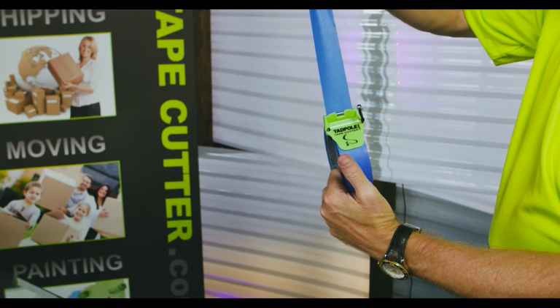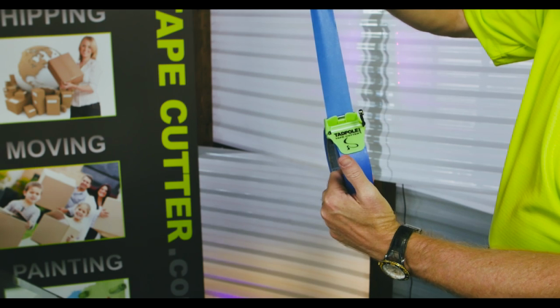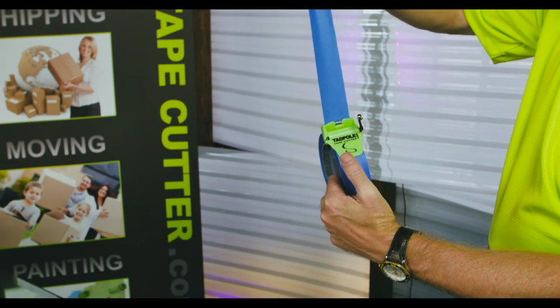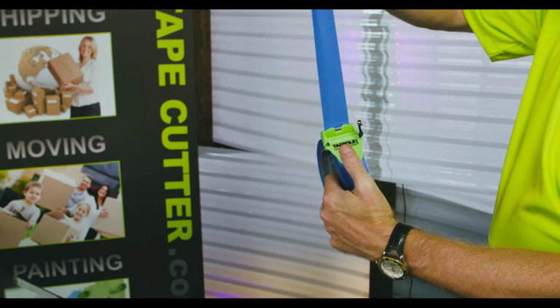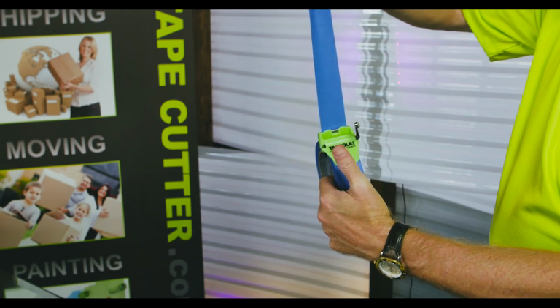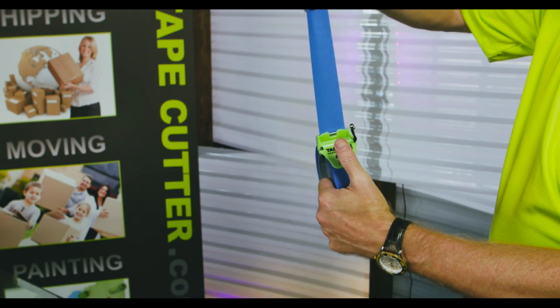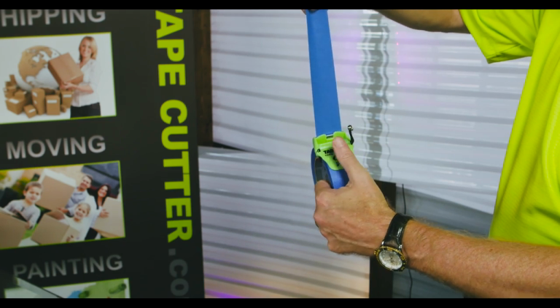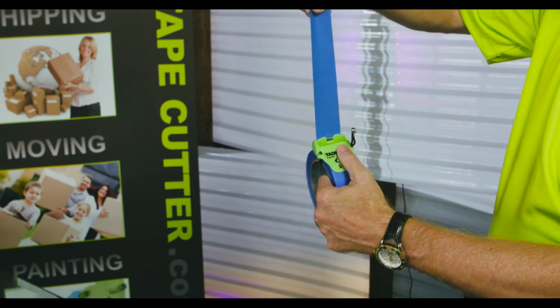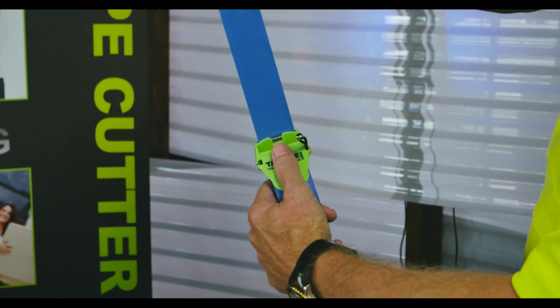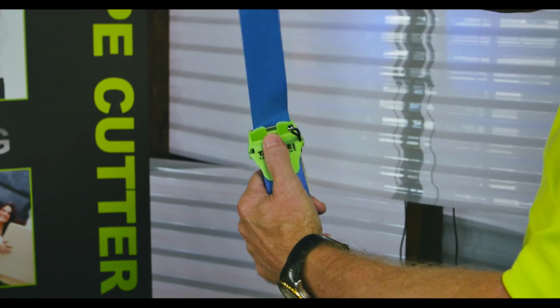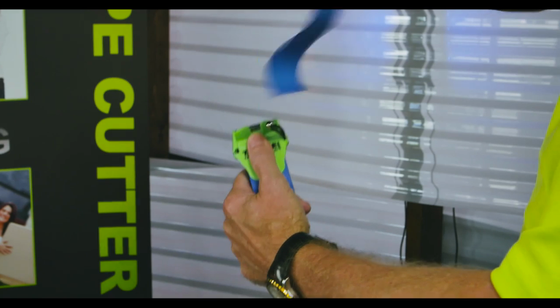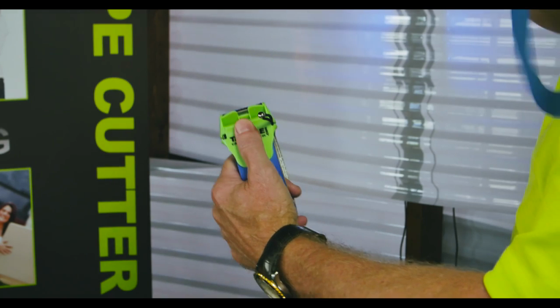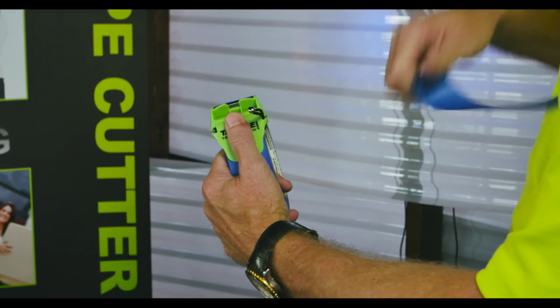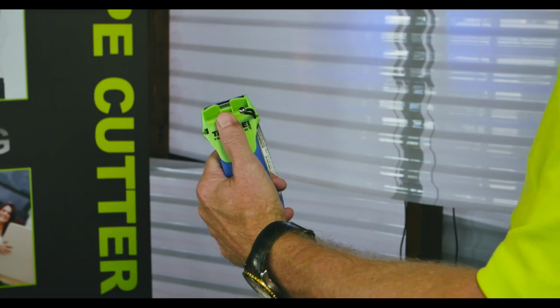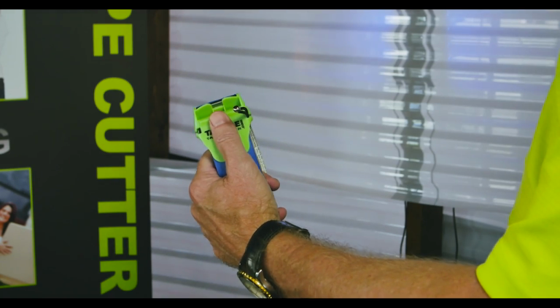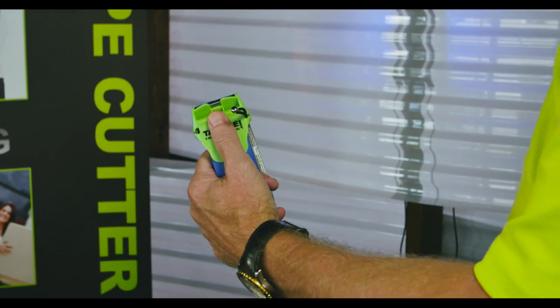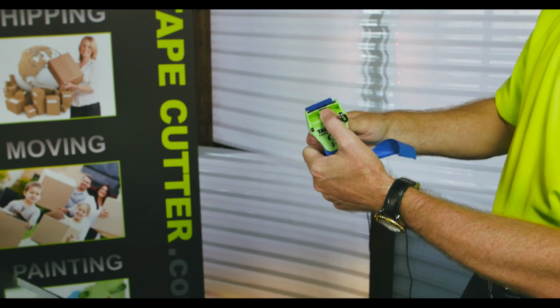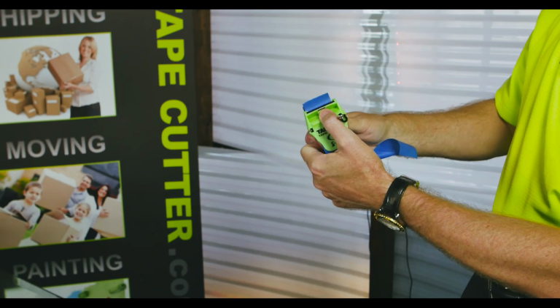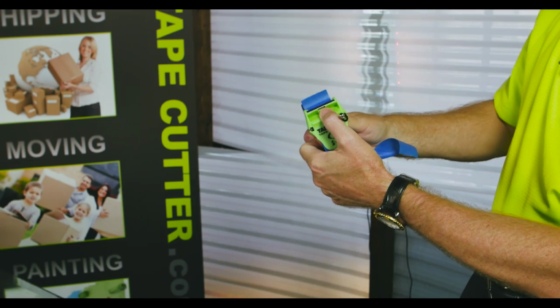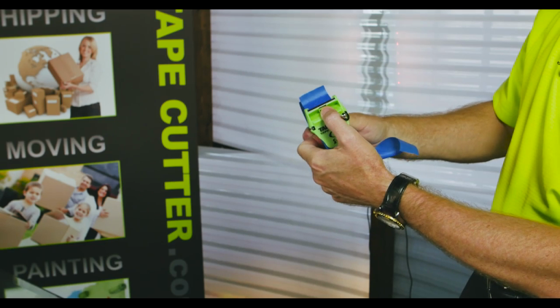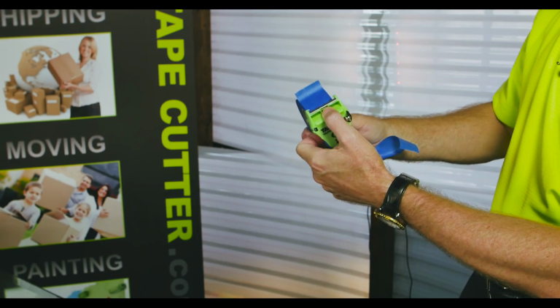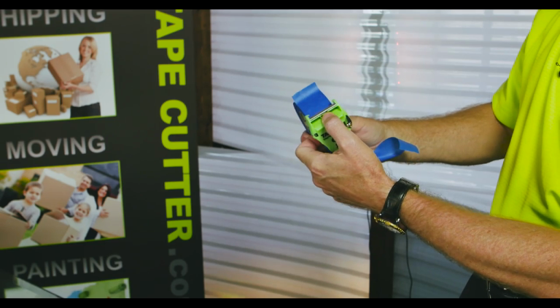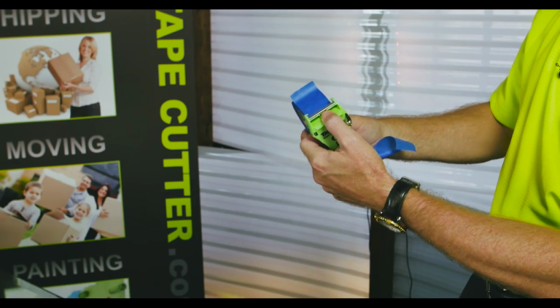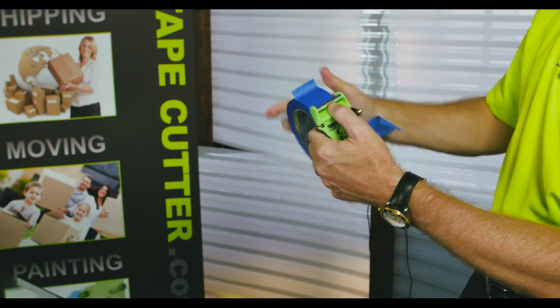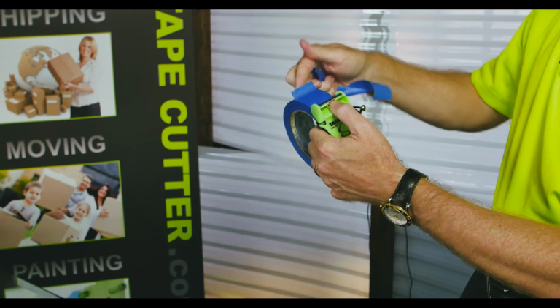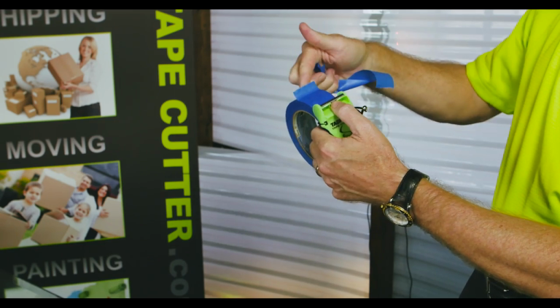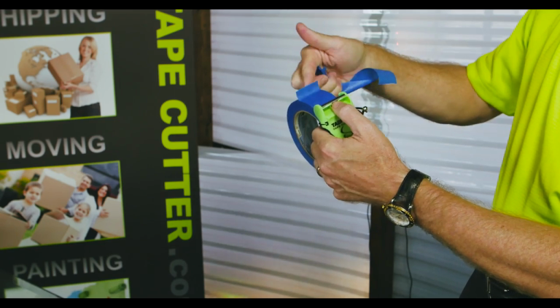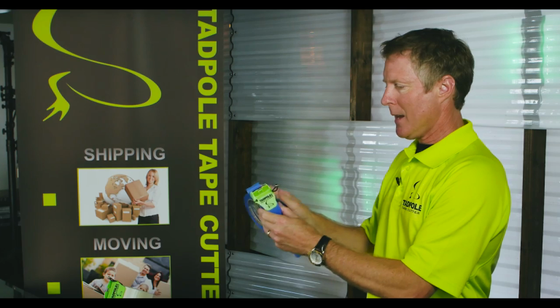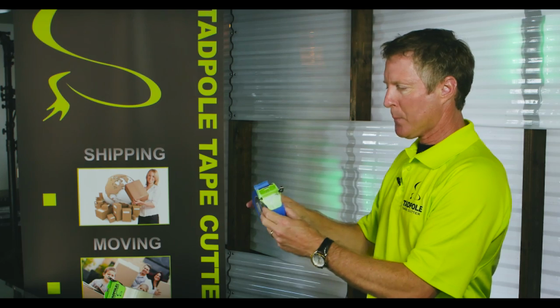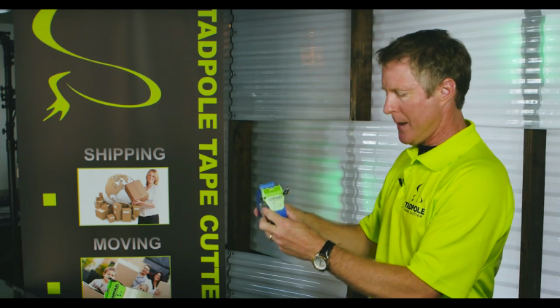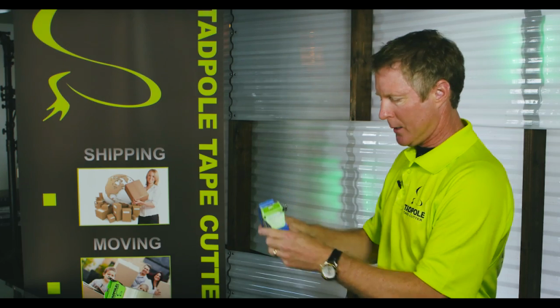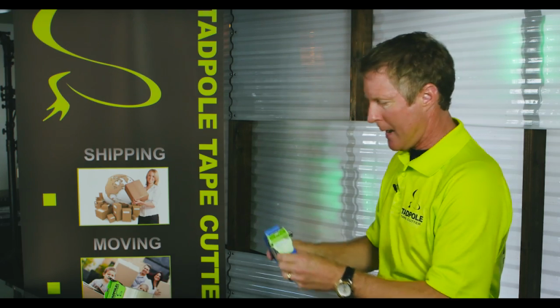It'll be right there. Just stop, give it a twist, pull back for the next roll of tape. So that's painter's tape.